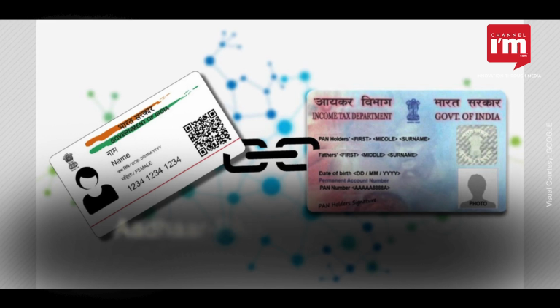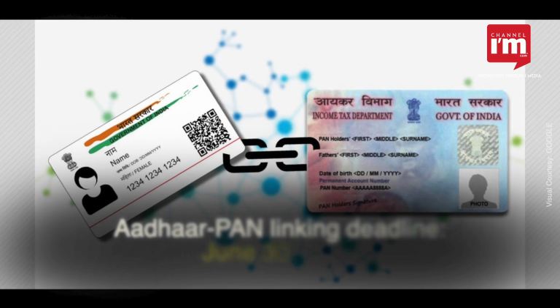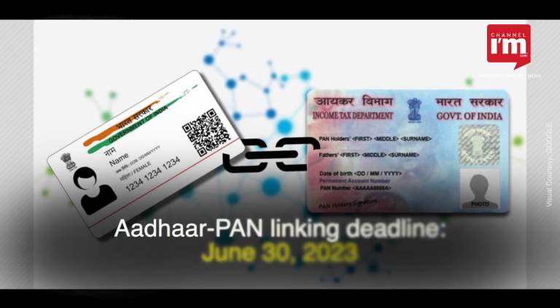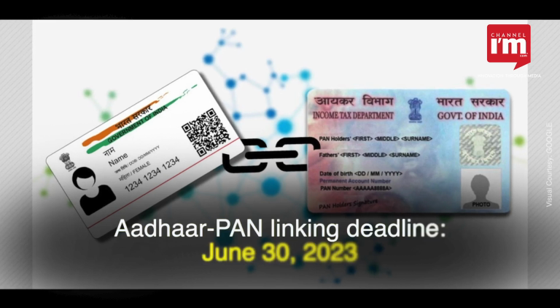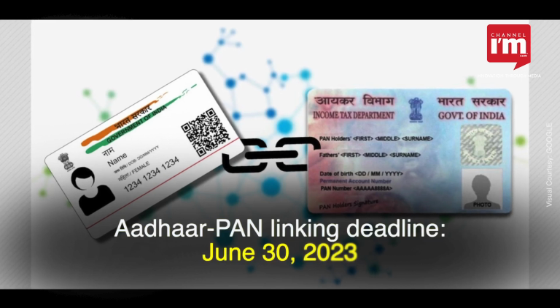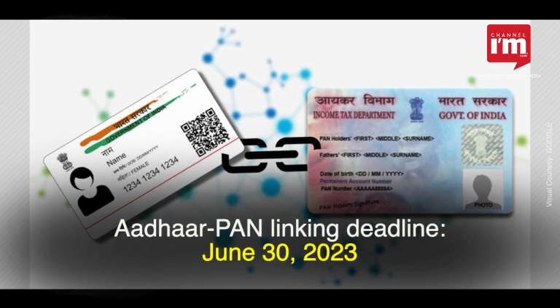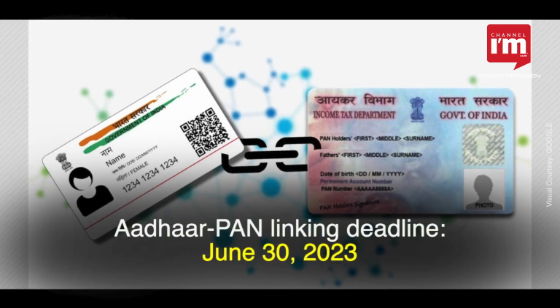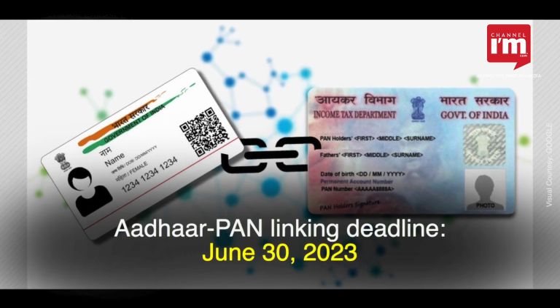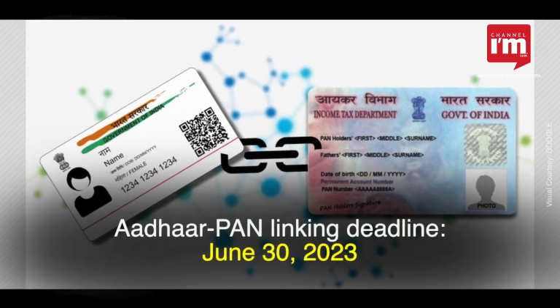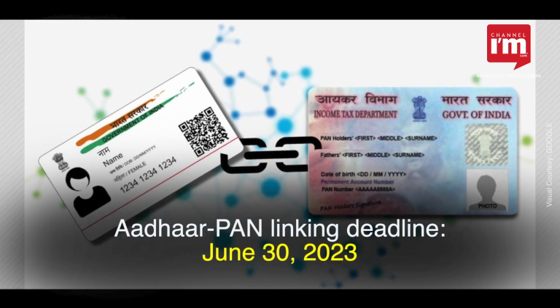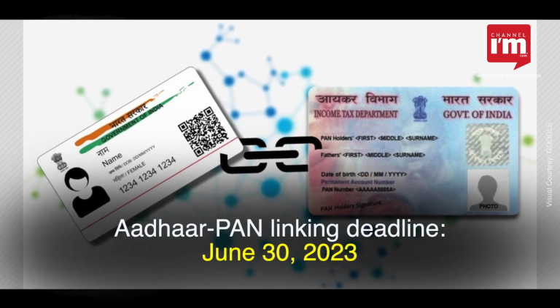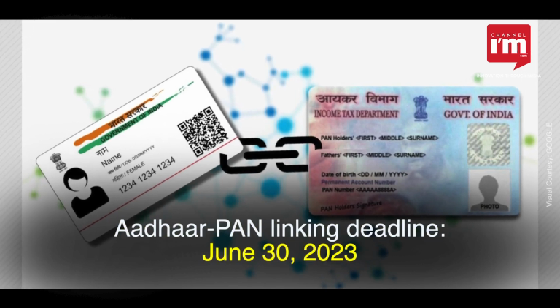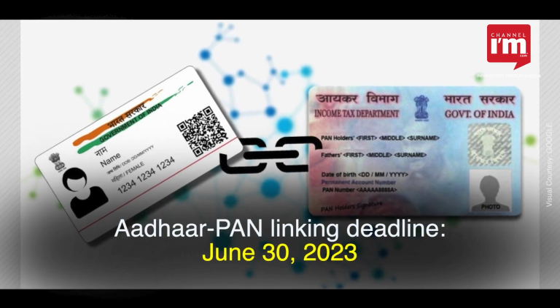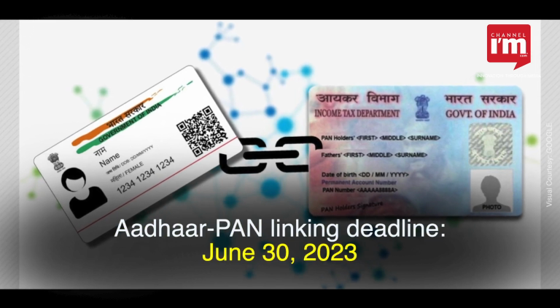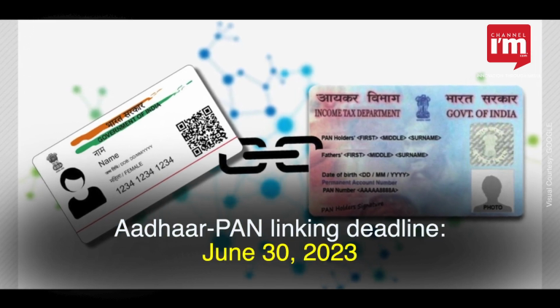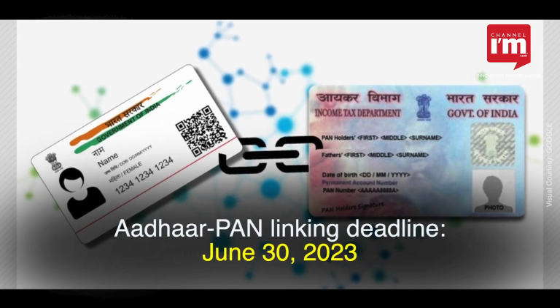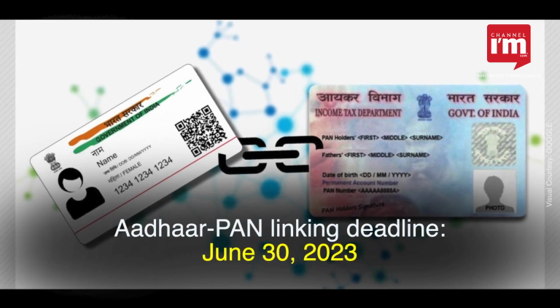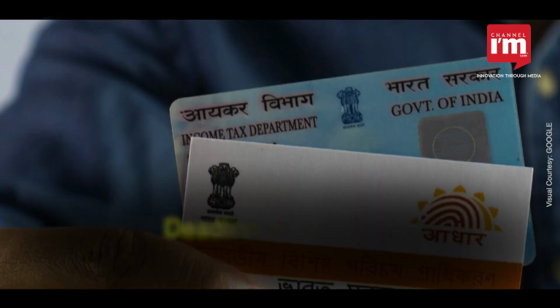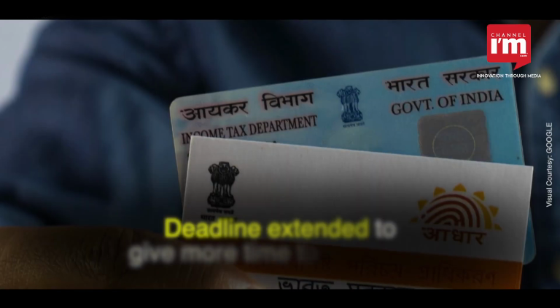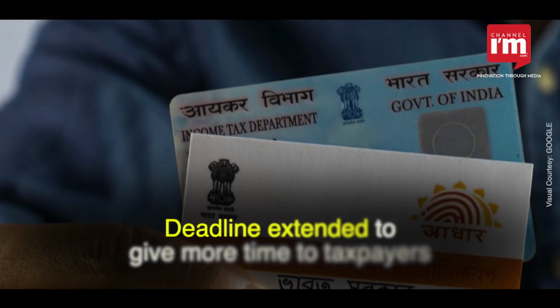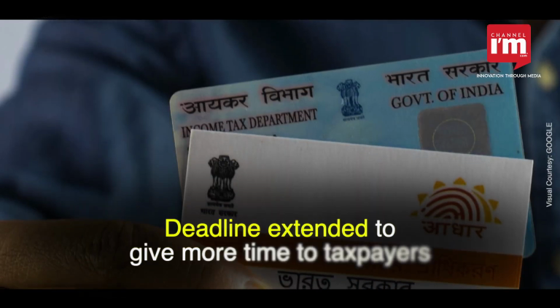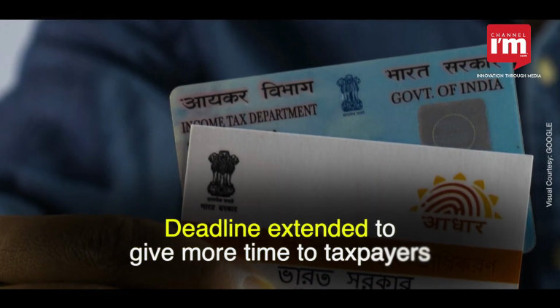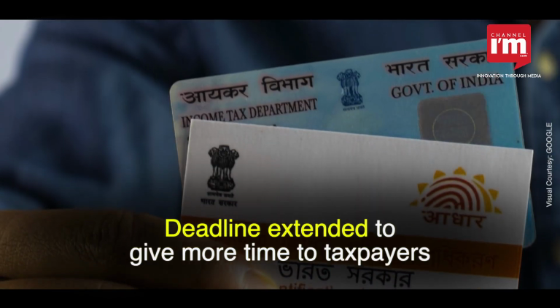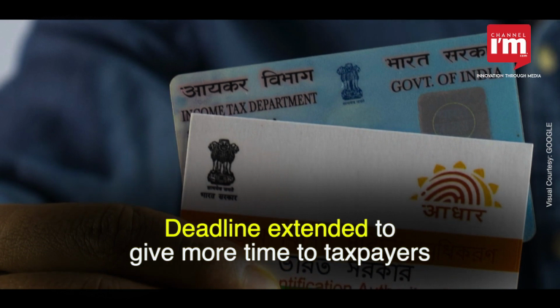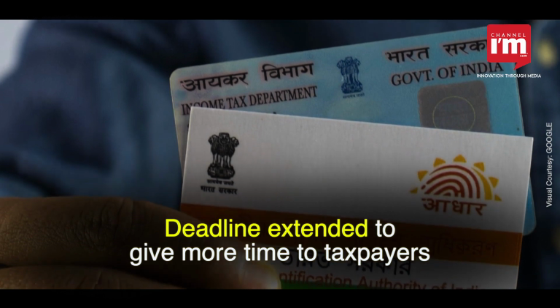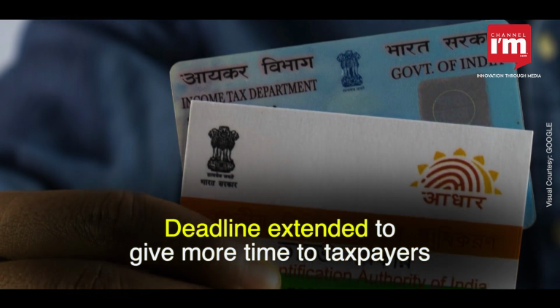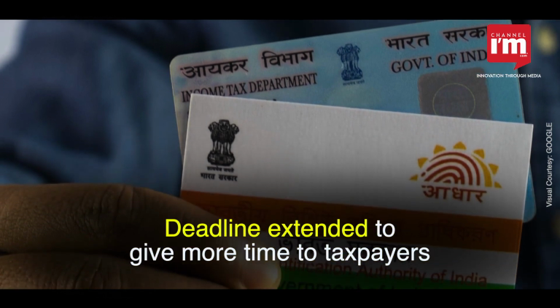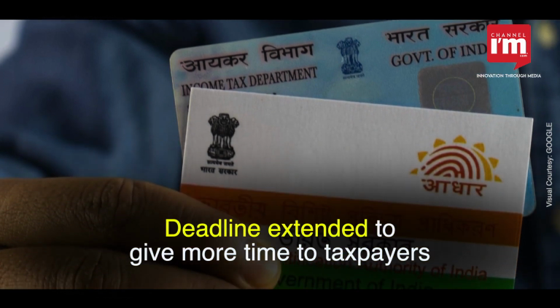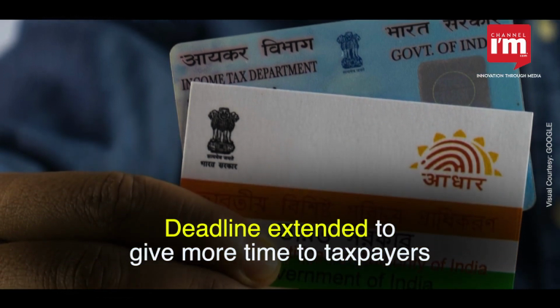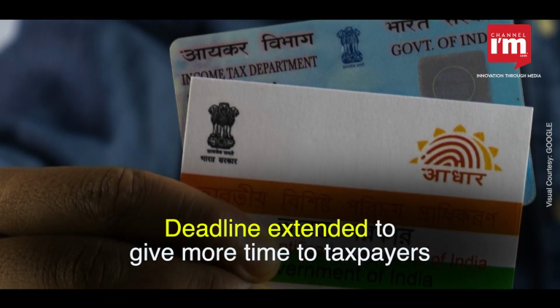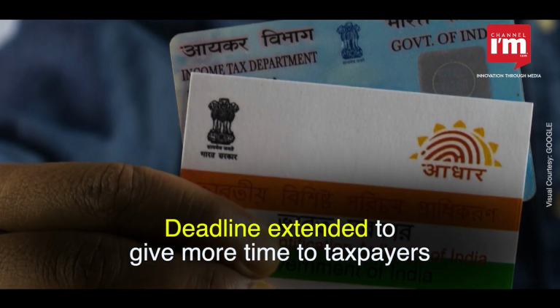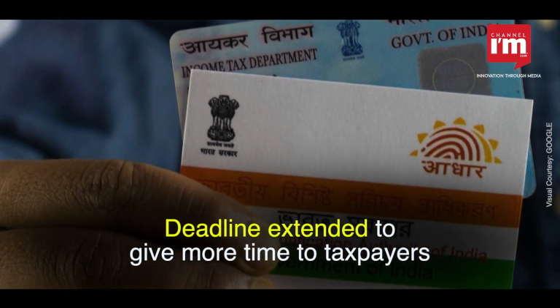The last date to link Aadhaar with PAN is June 30, 2023. The deadline has been extended to provide more time to taxpayers.